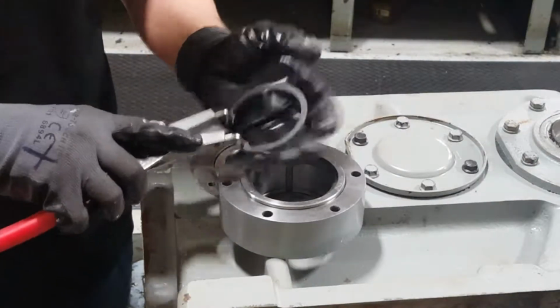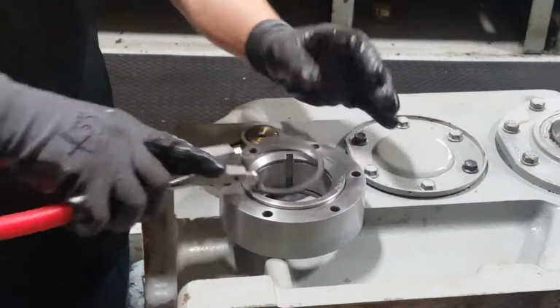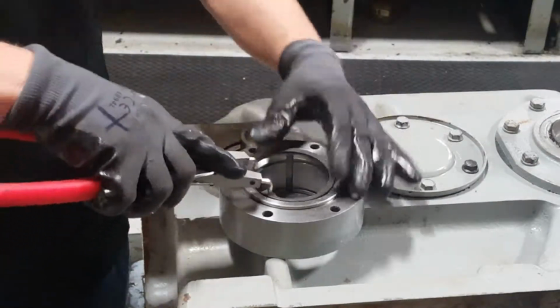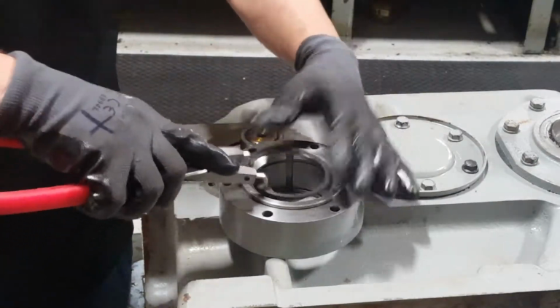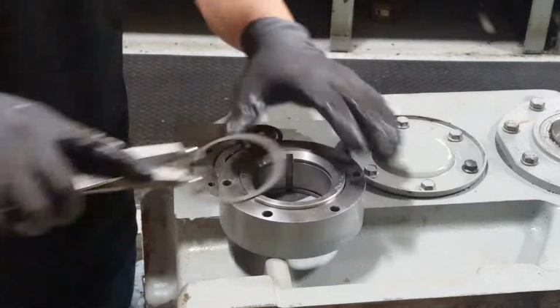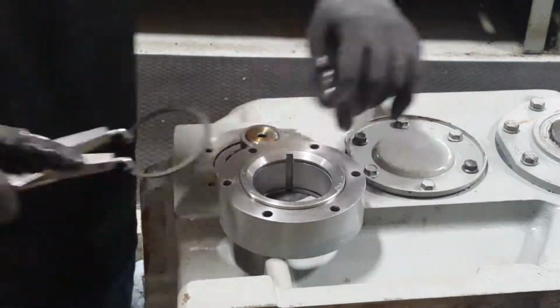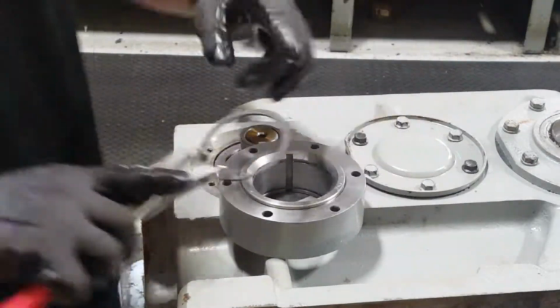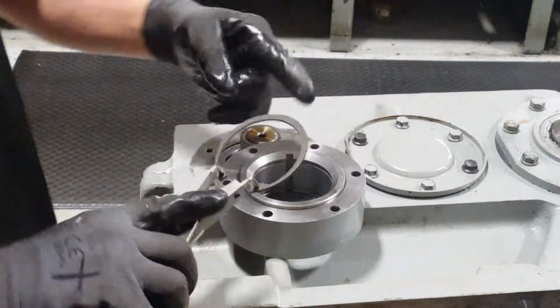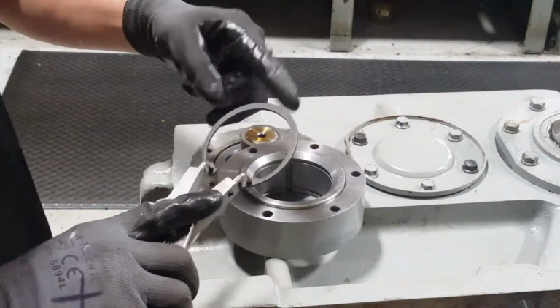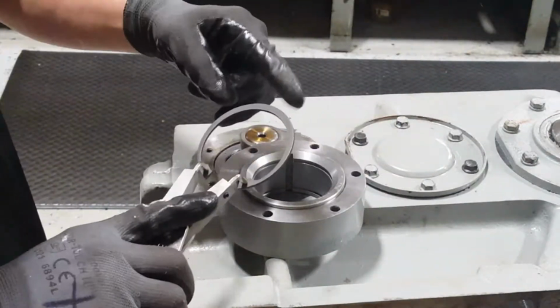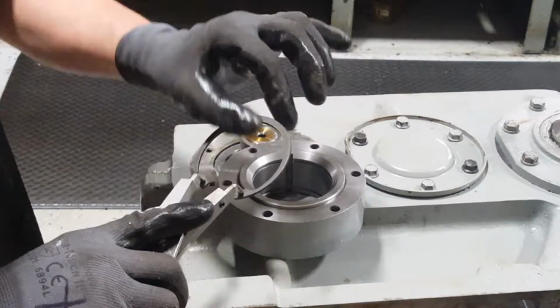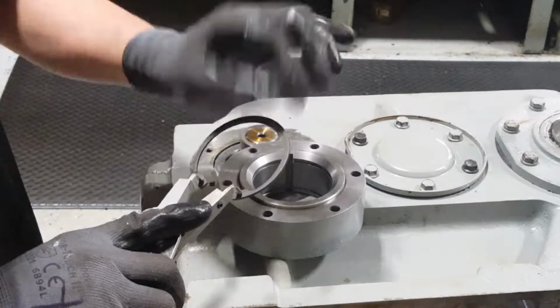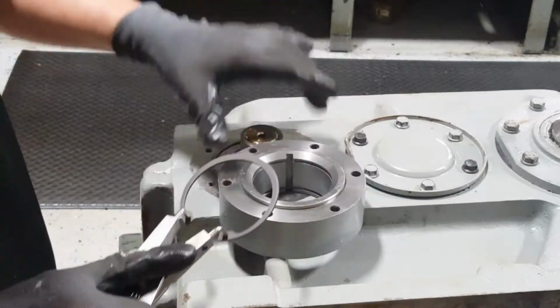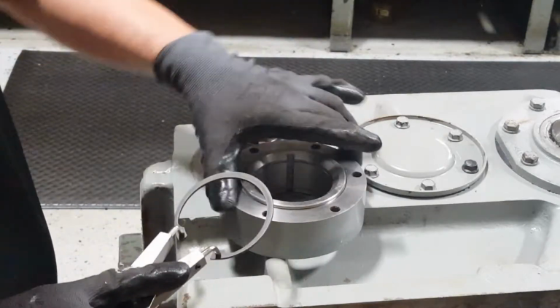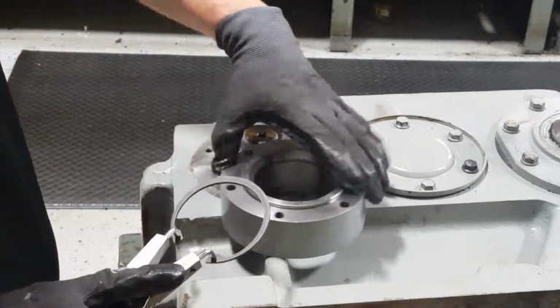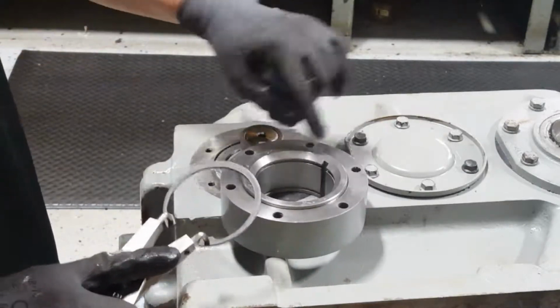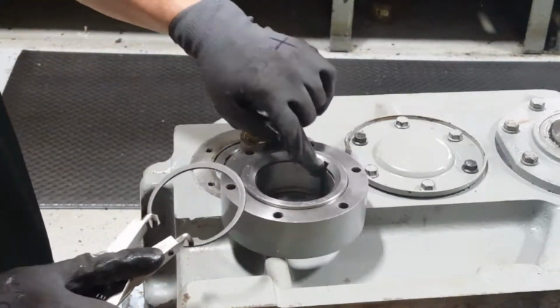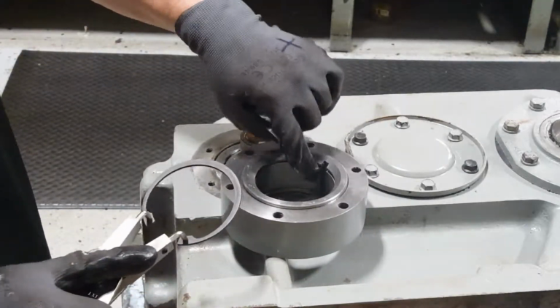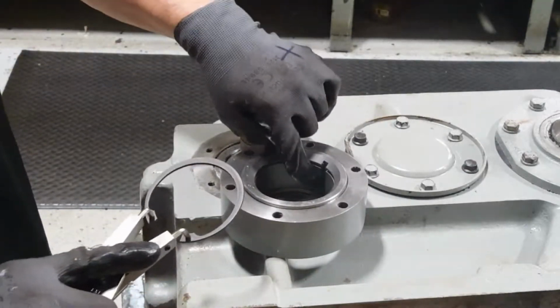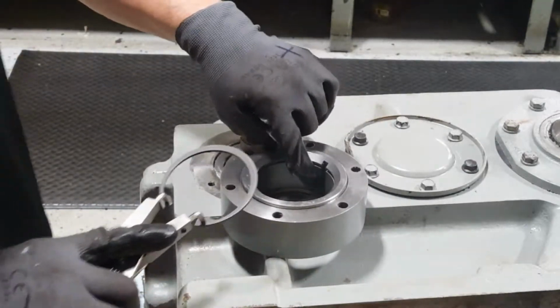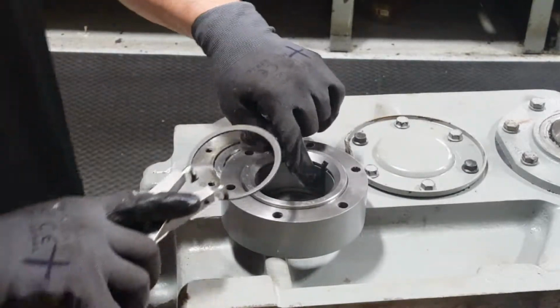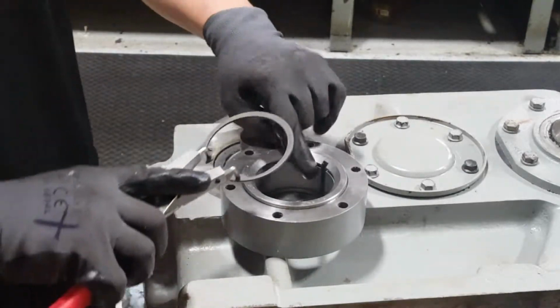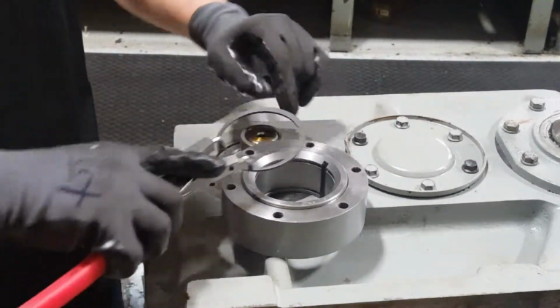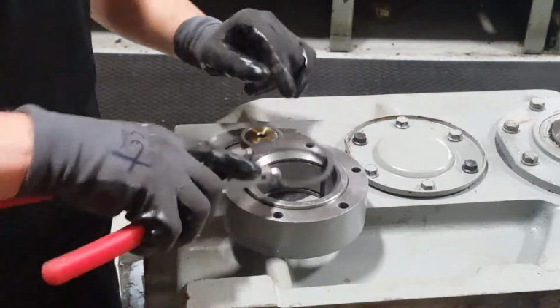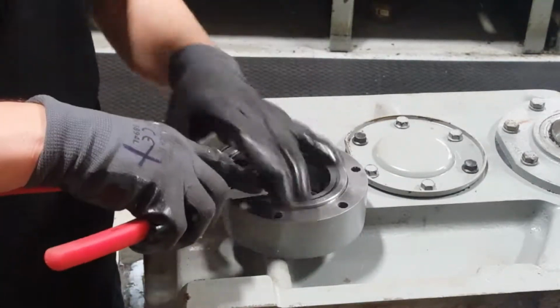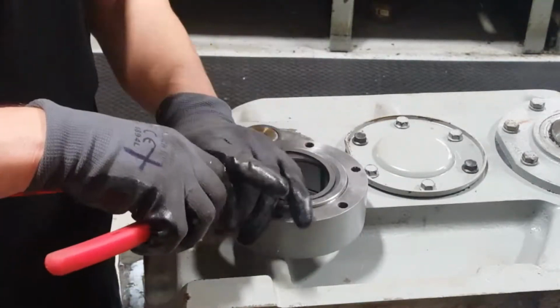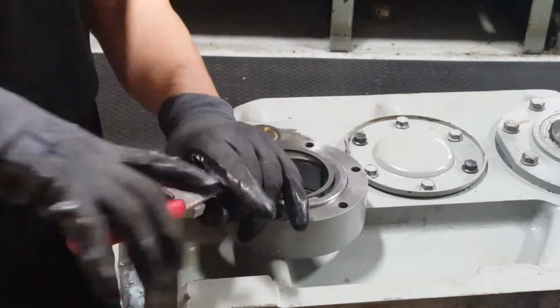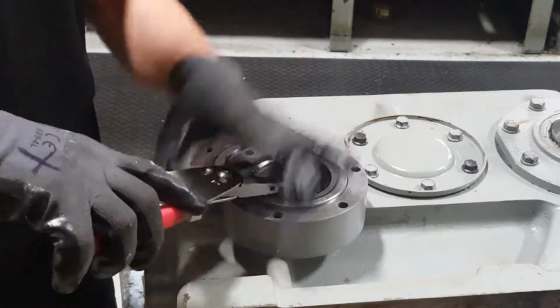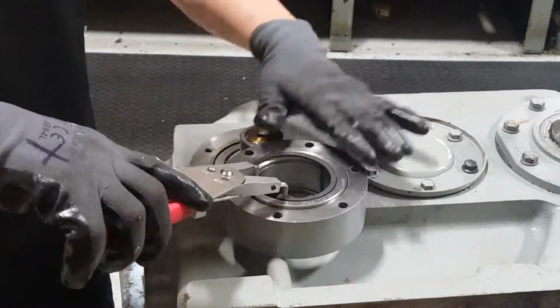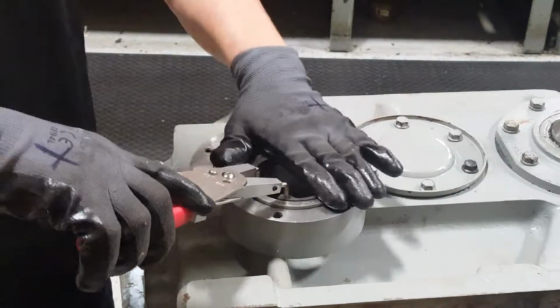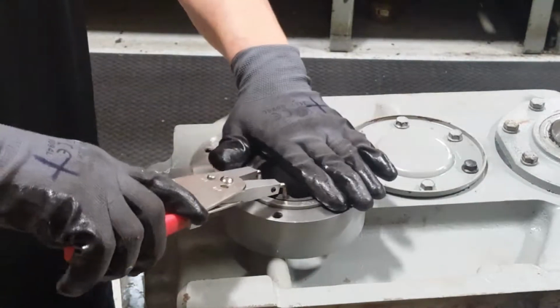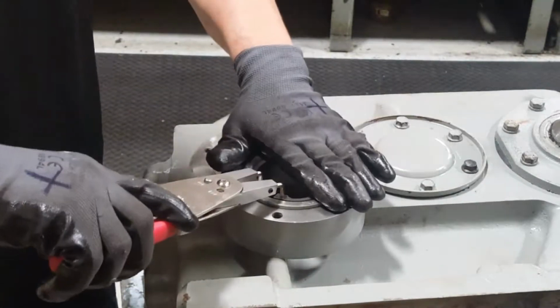Before we put the housing inside, place the thick side of the snap ring inside of the keyway.